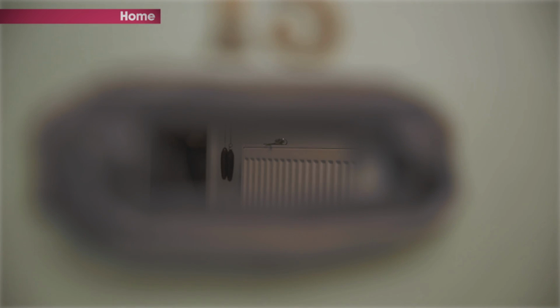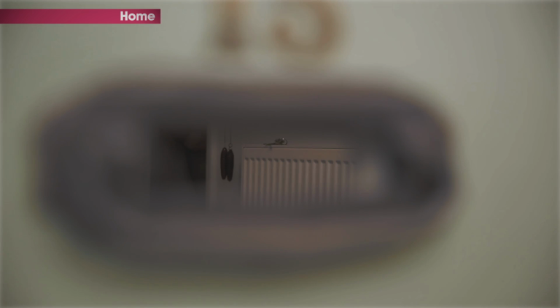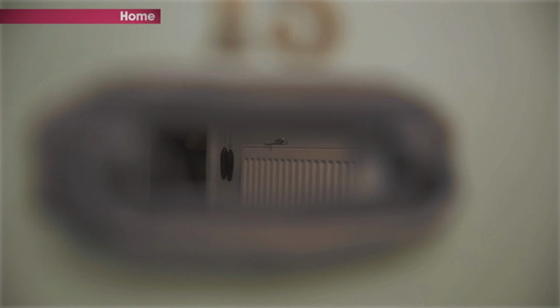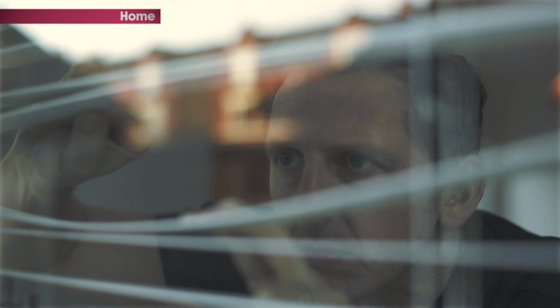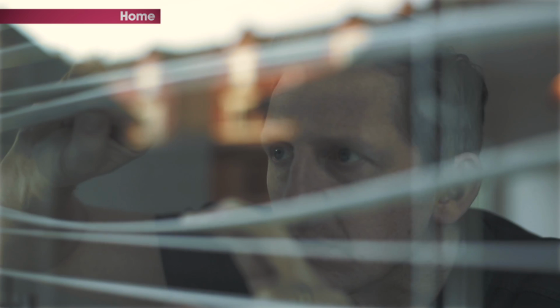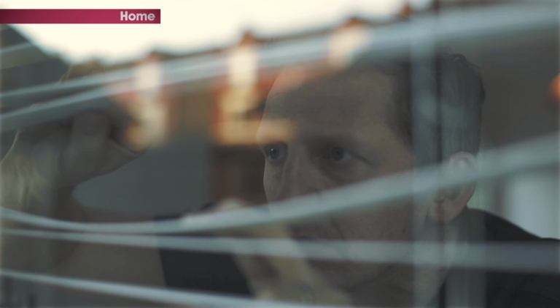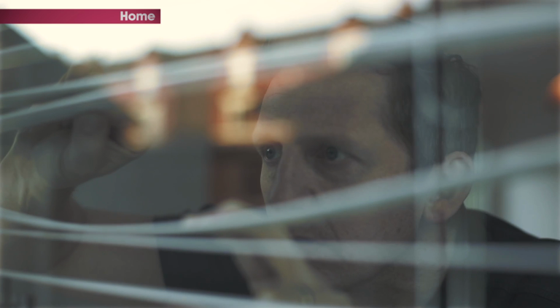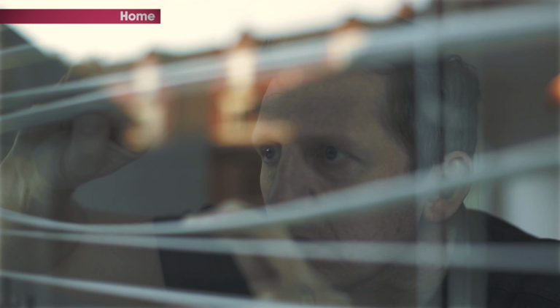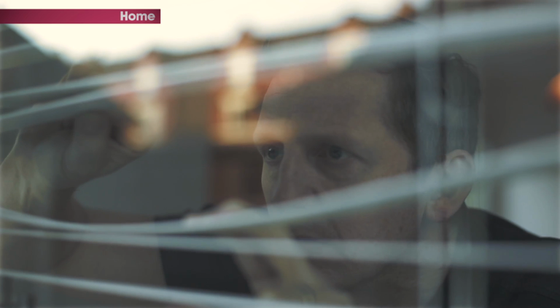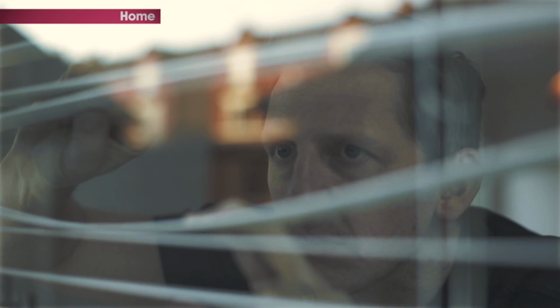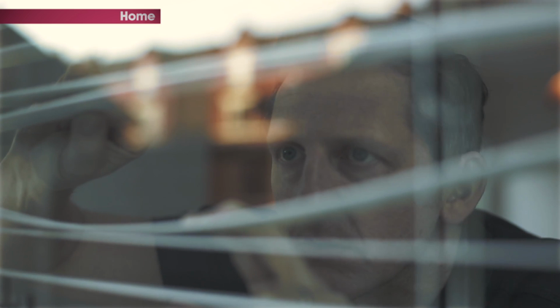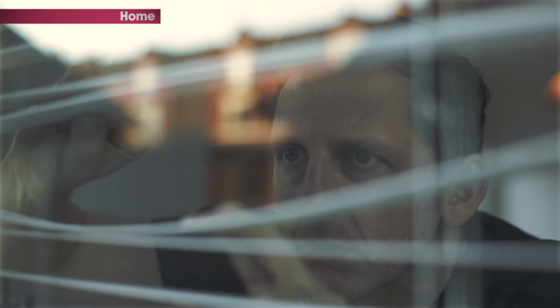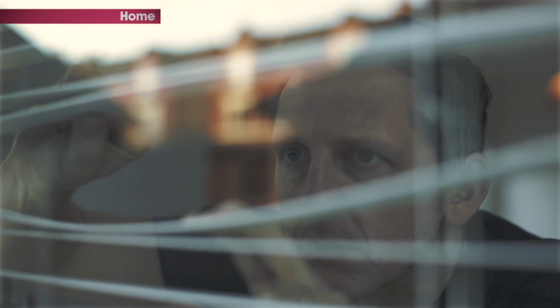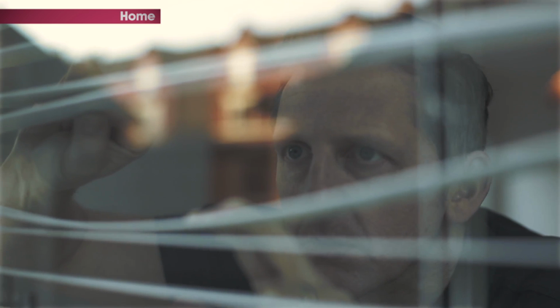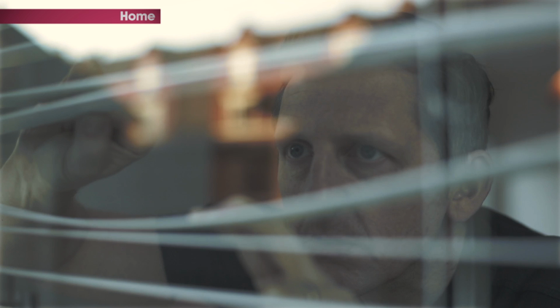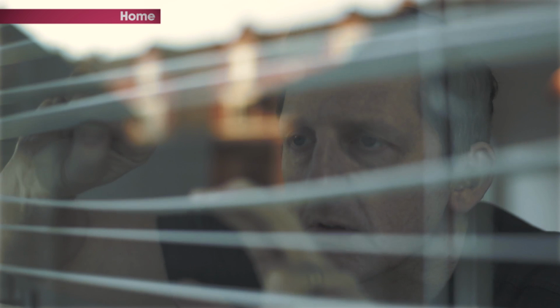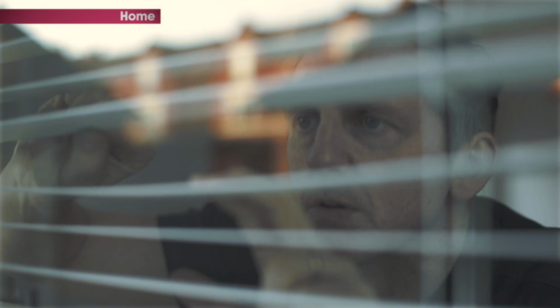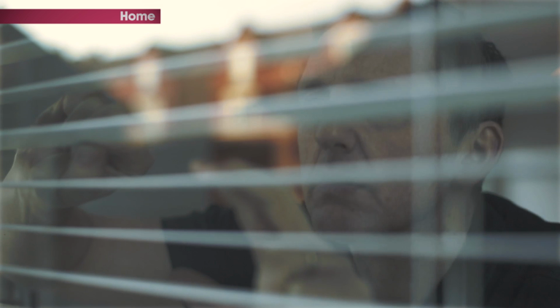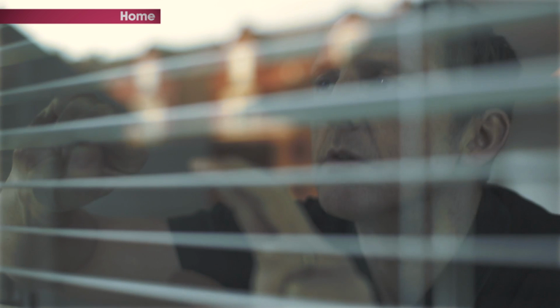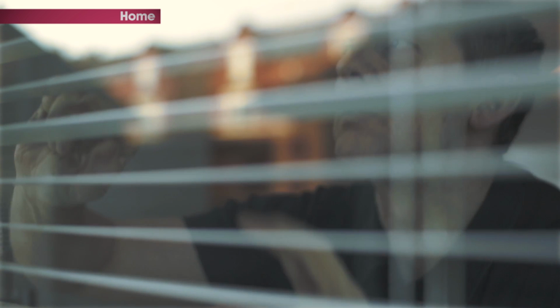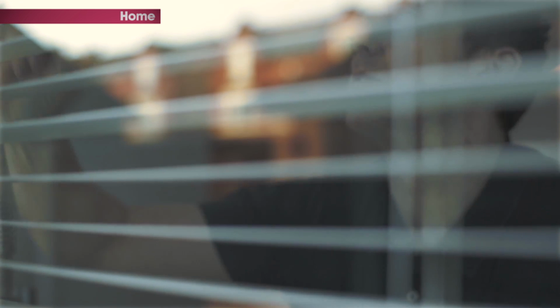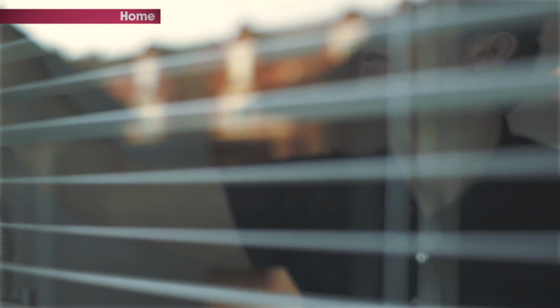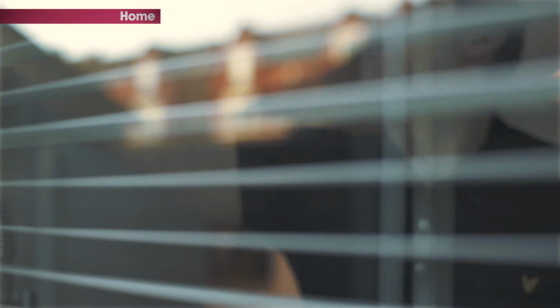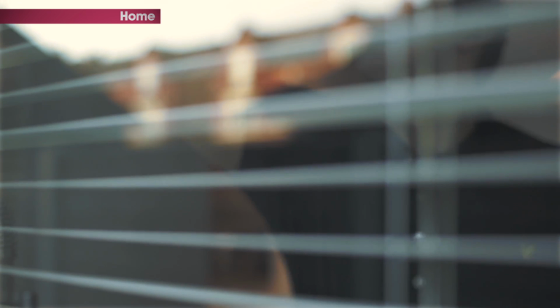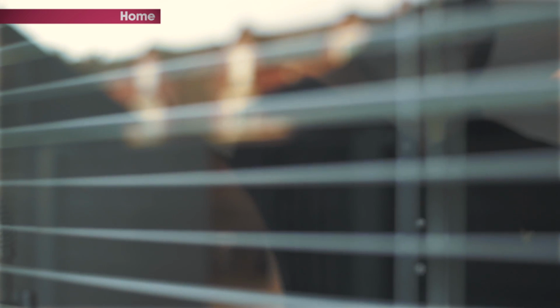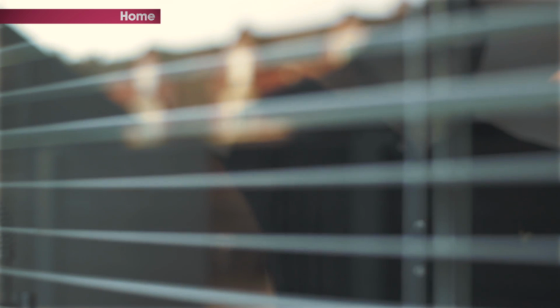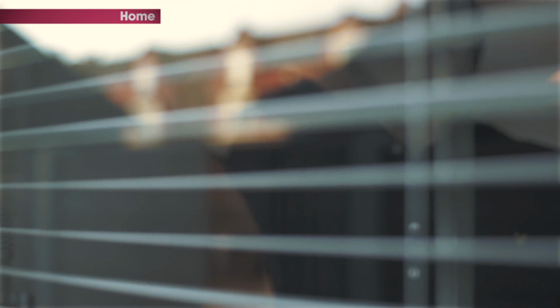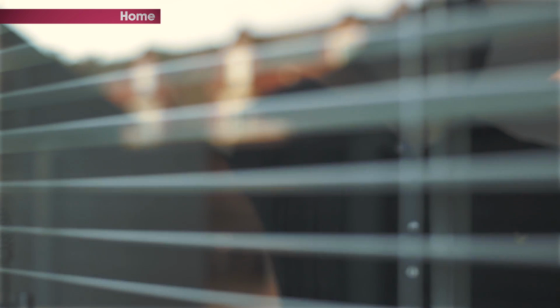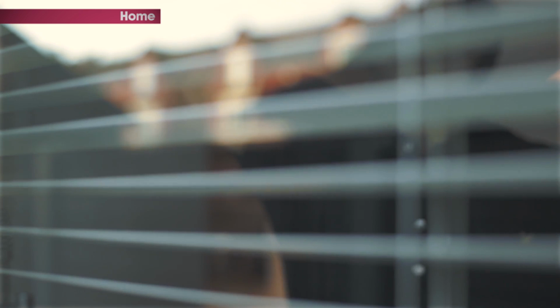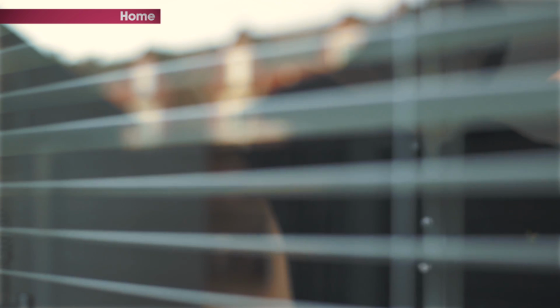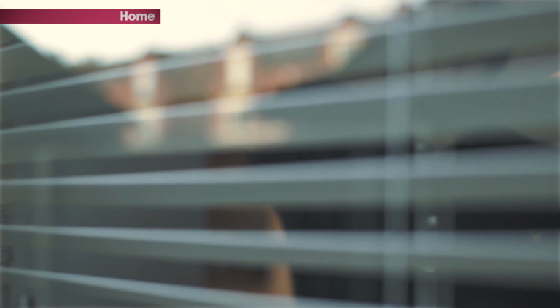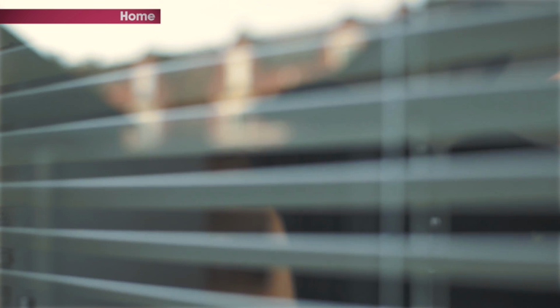Whether it's net curtains, blinds, rearranging the layout of your house, or just good storage — there are plenty of ways to keep valuables hidden from view.